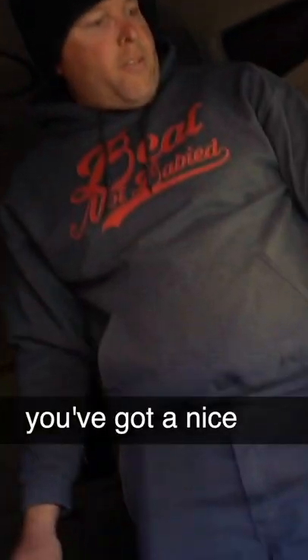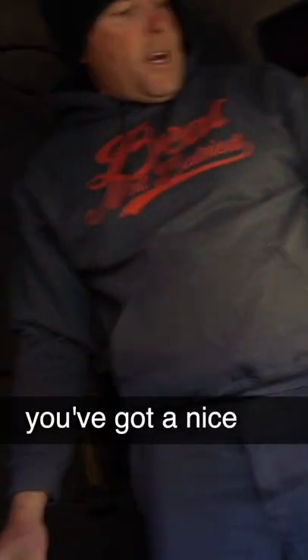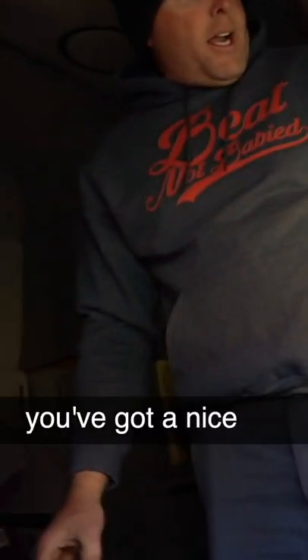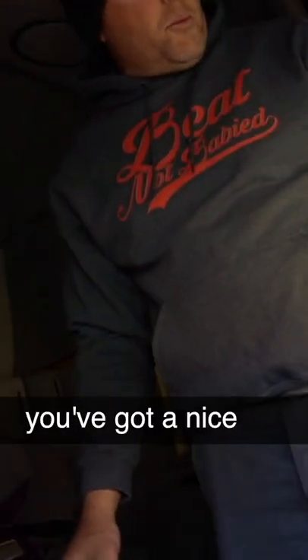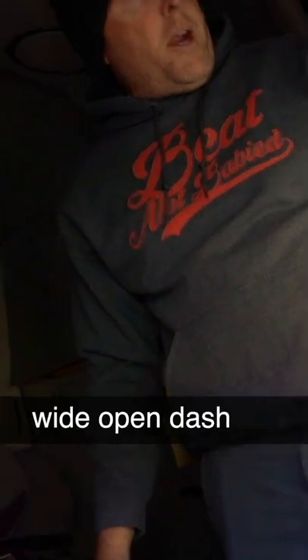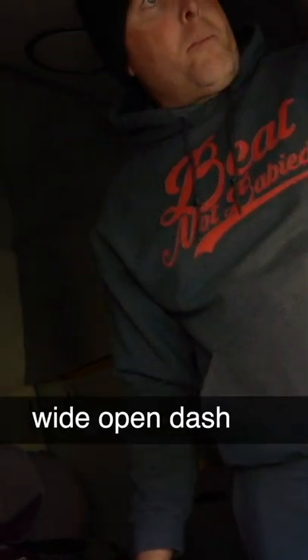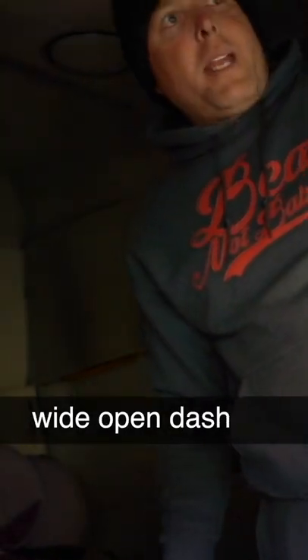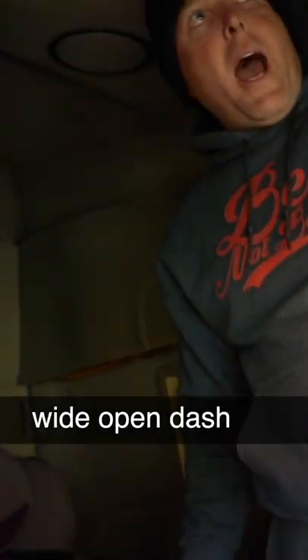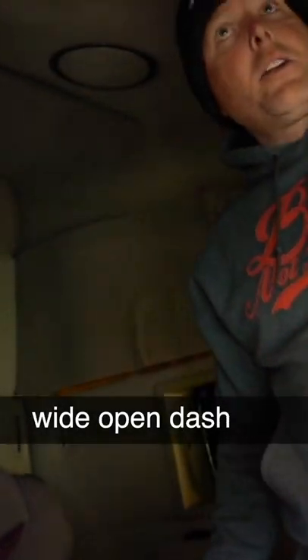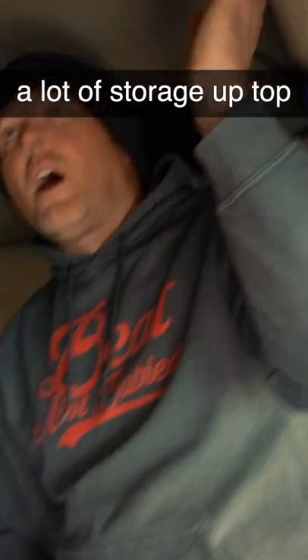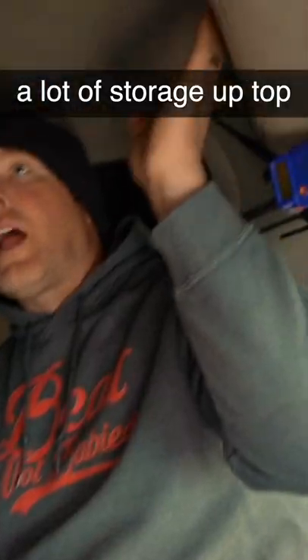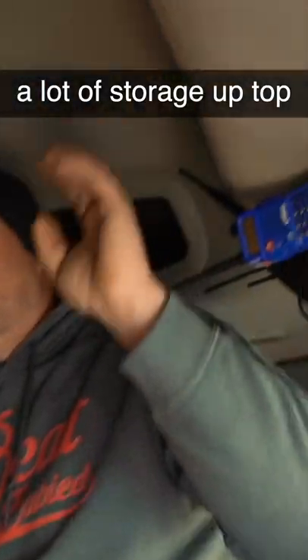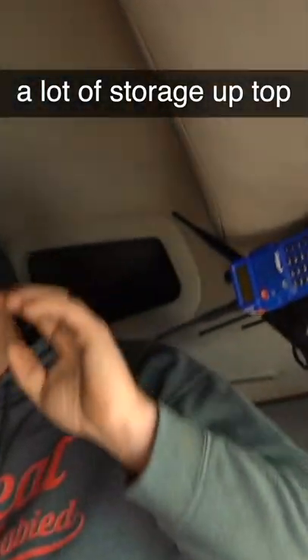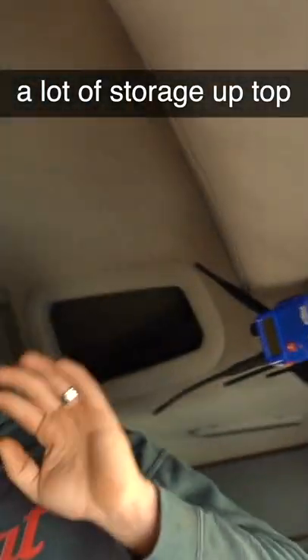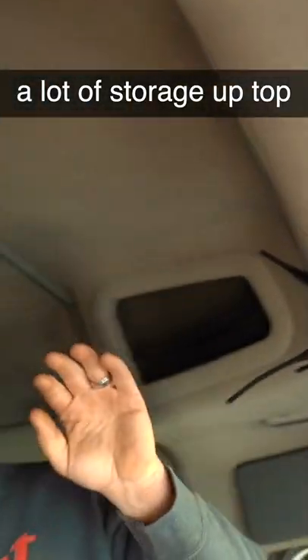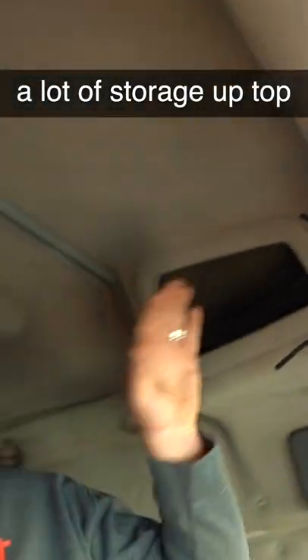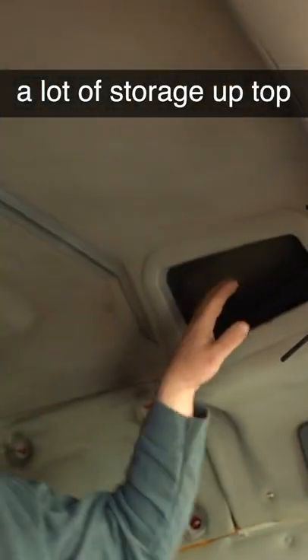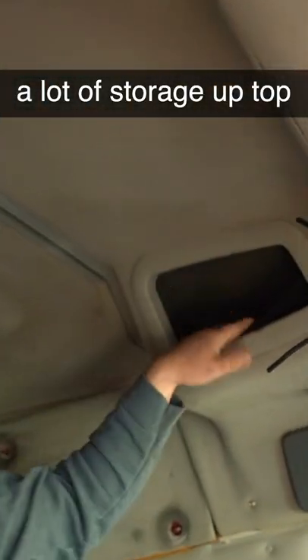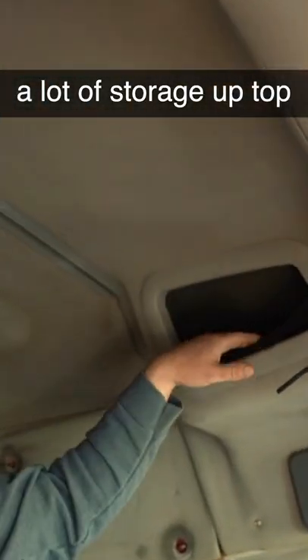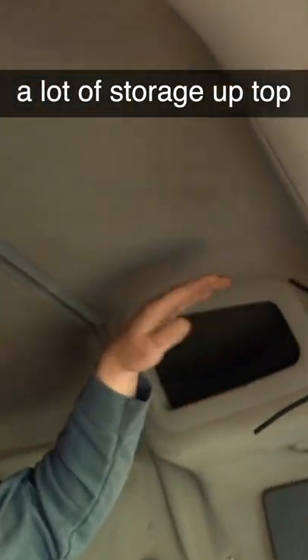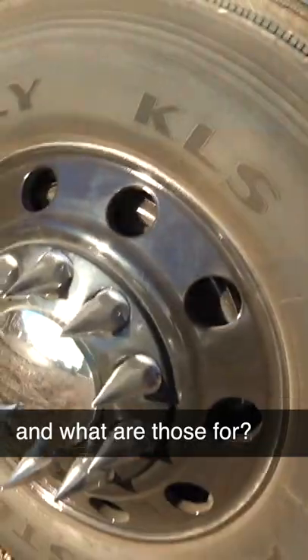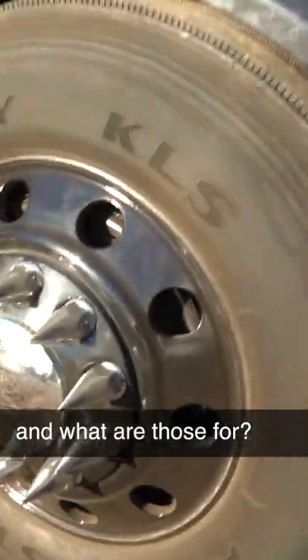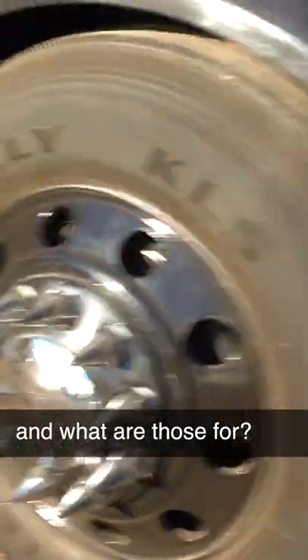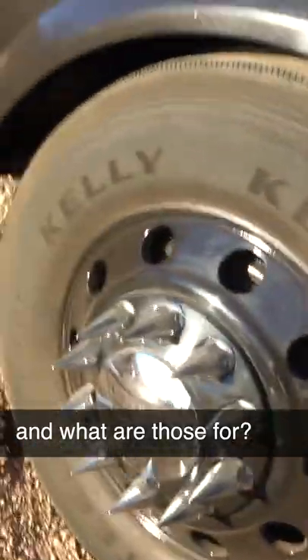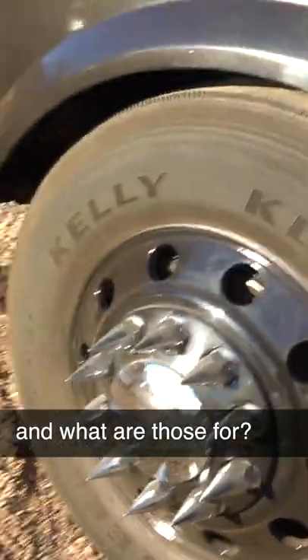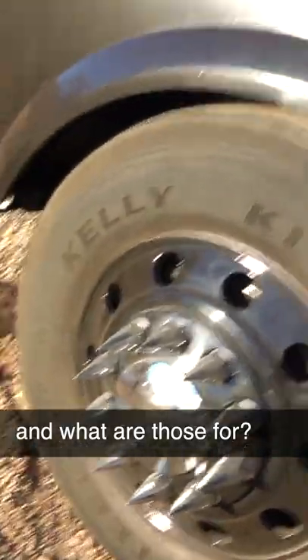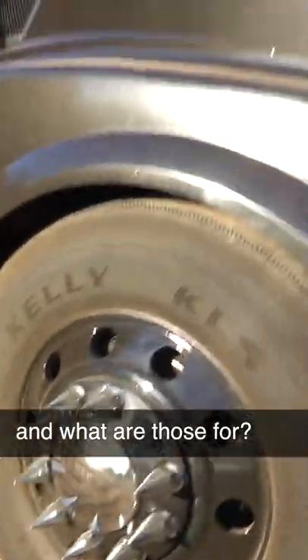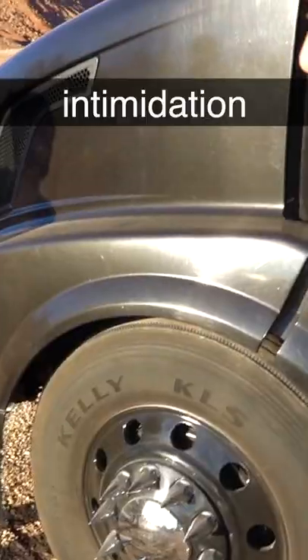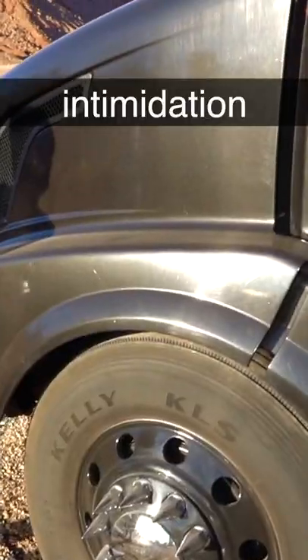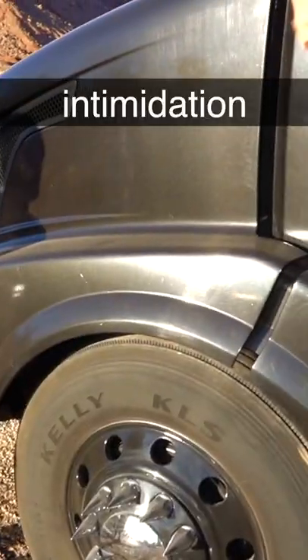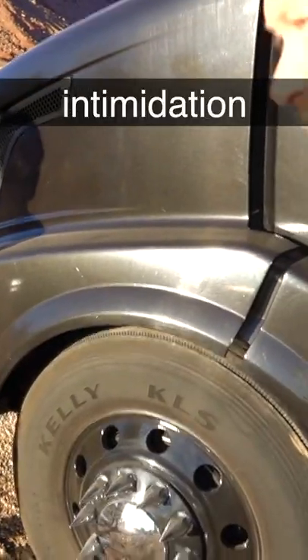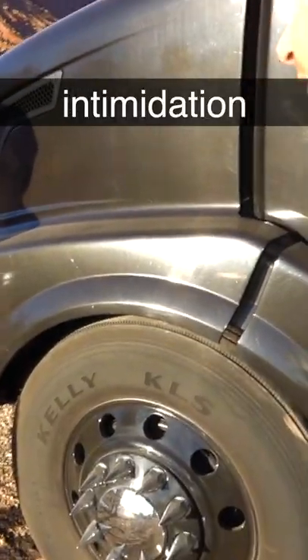You've got a nice wide open dash, a lot of storage up top. And what are those for? Intimidation.